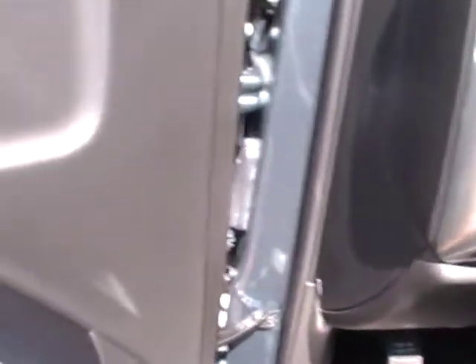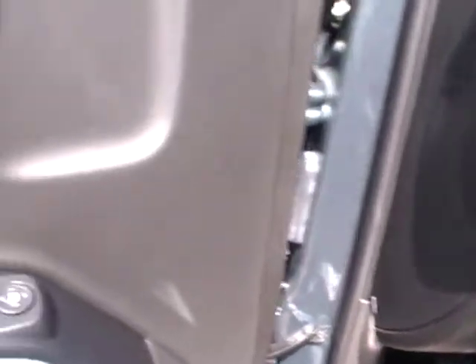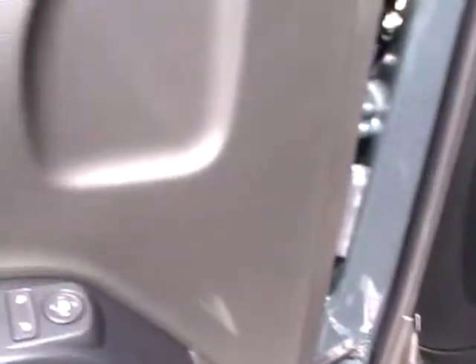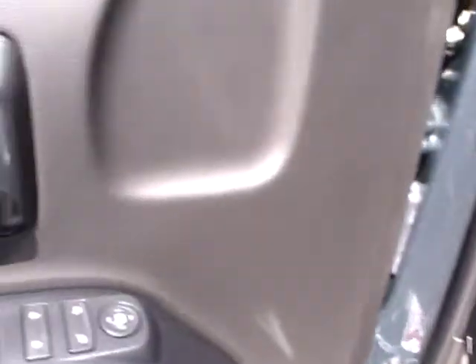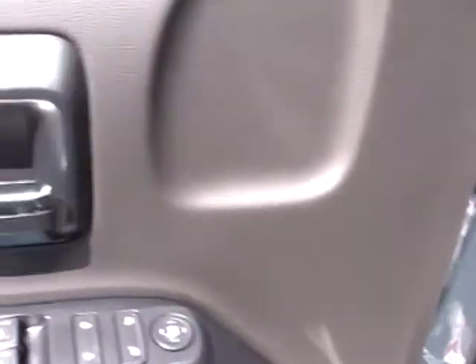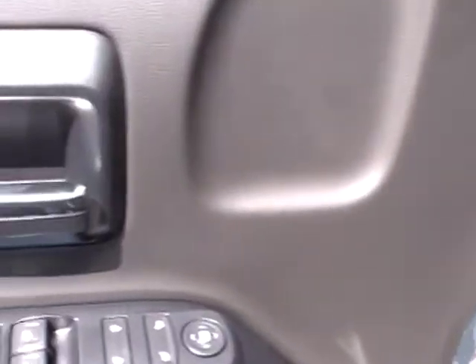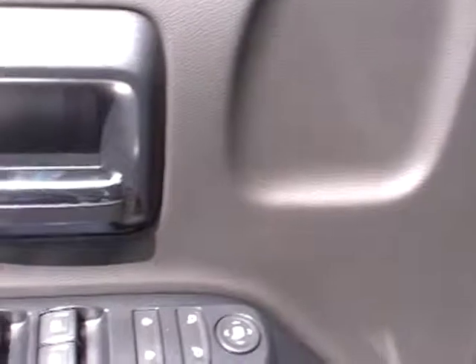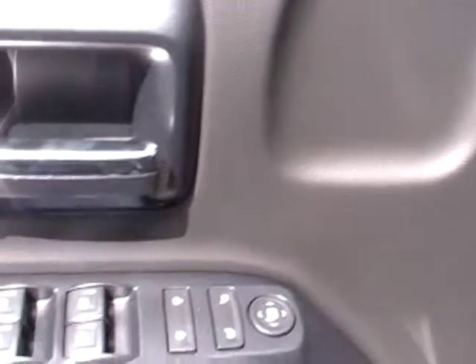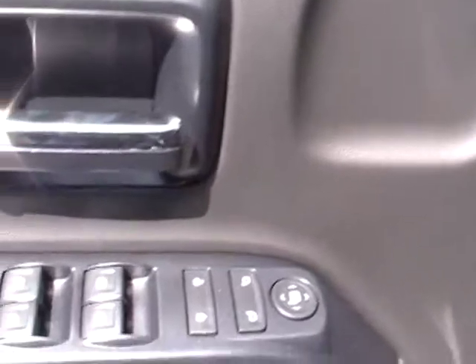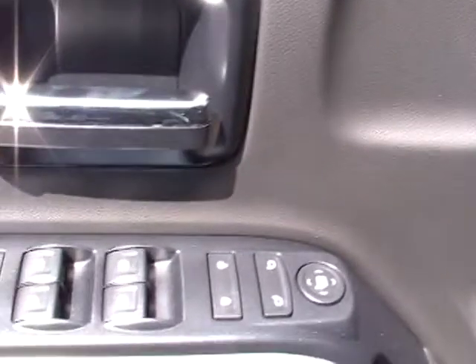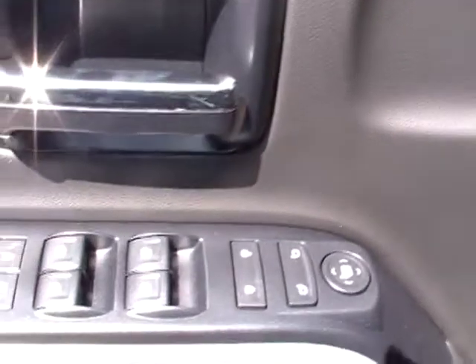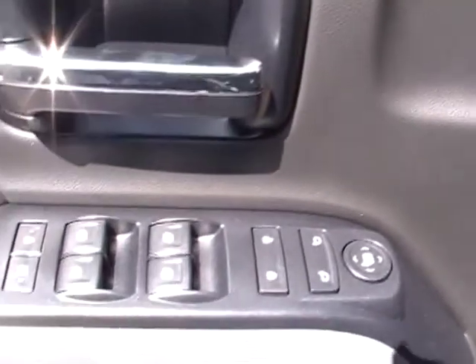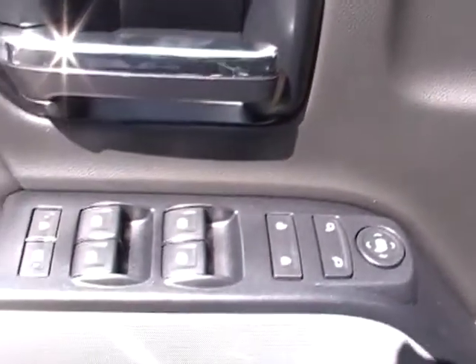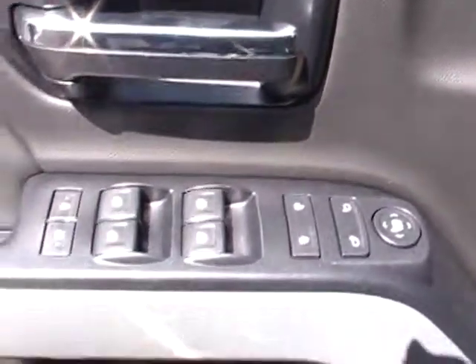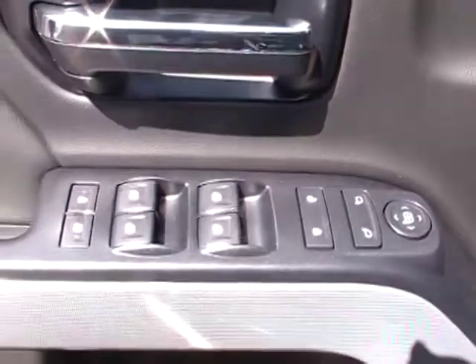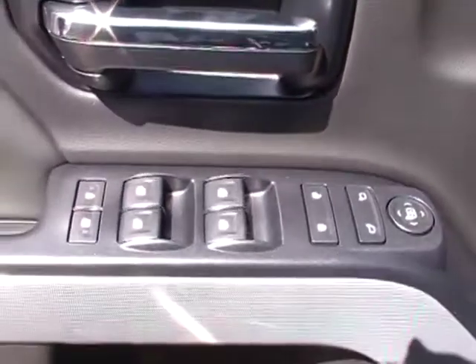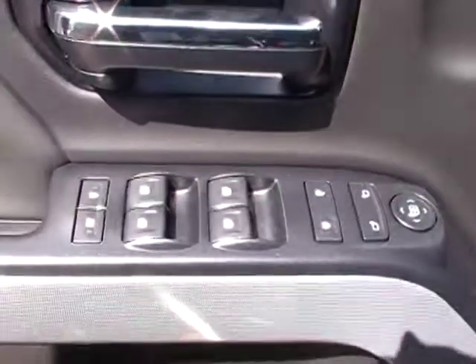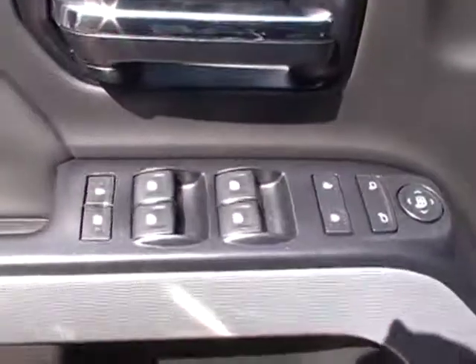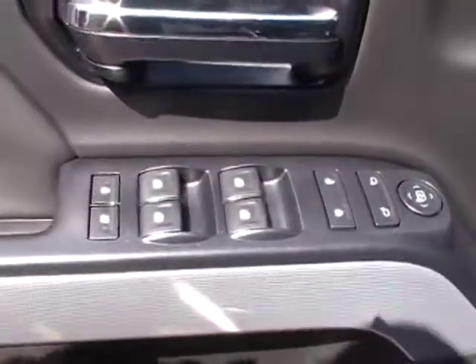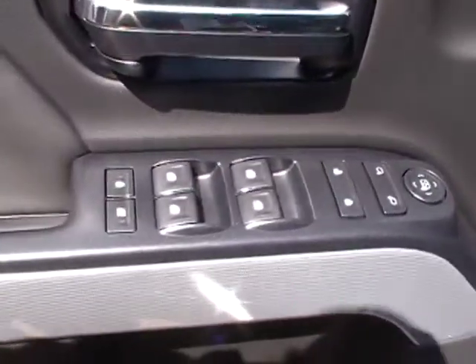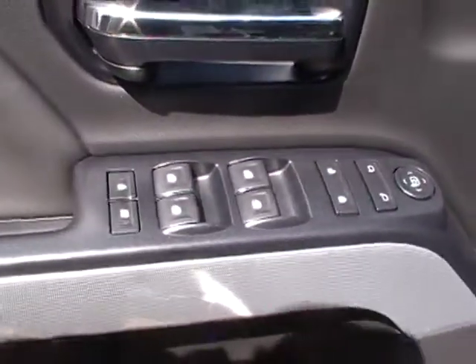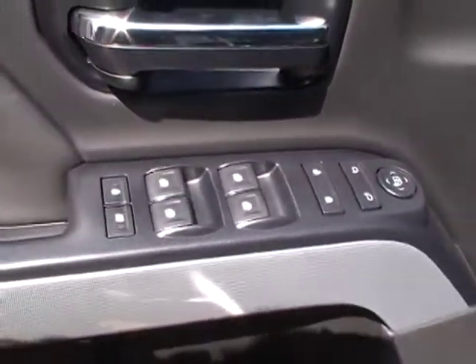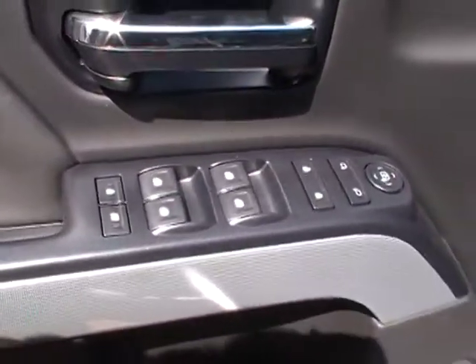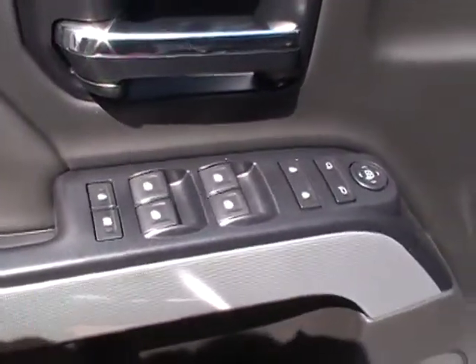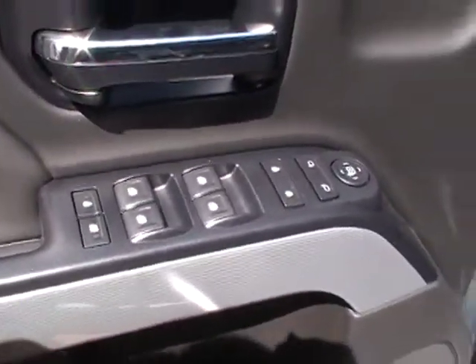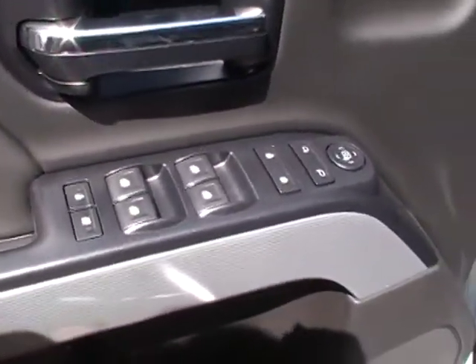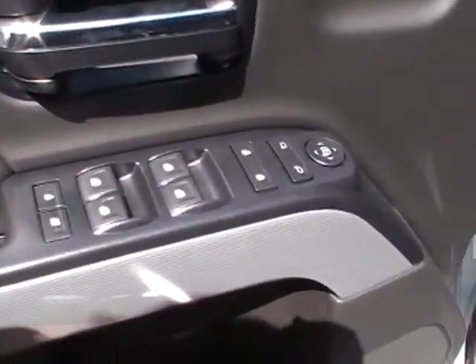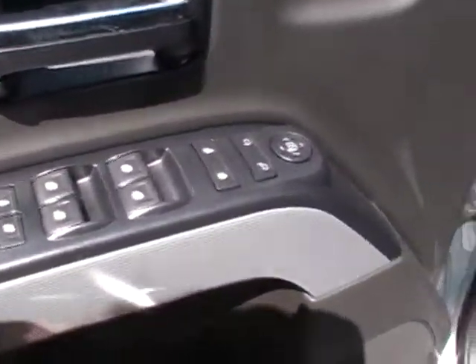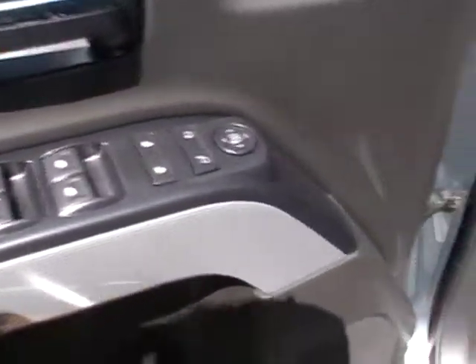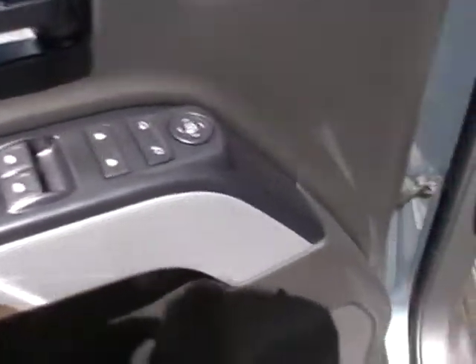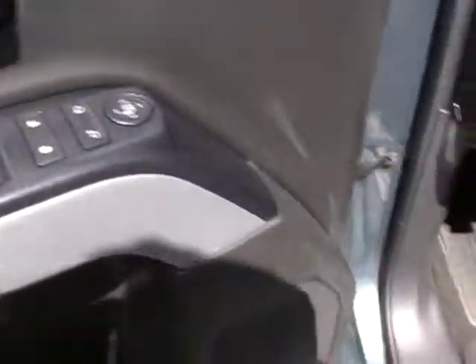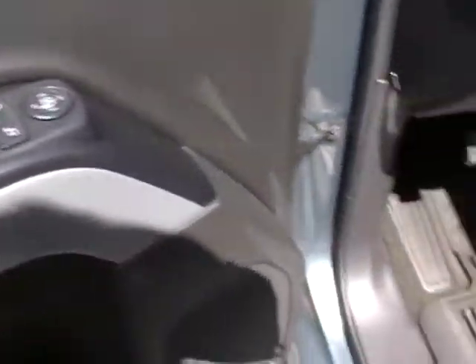You have power windows, mirrors, and locks, power child safety locks, and window locks.